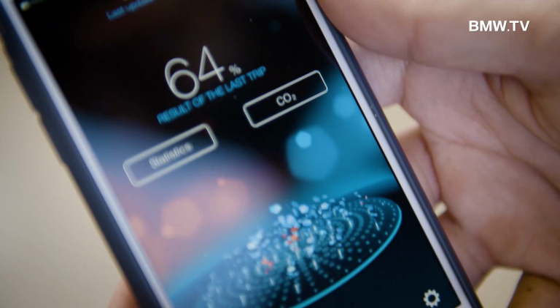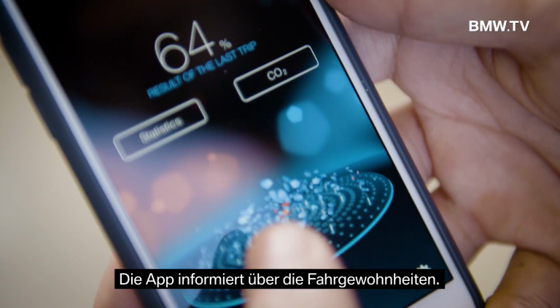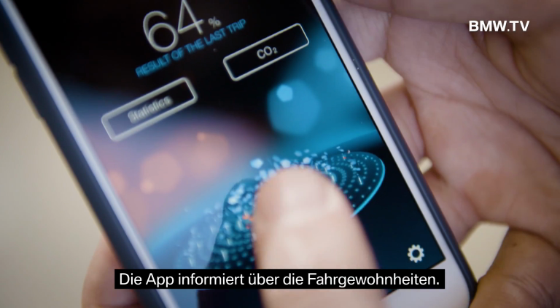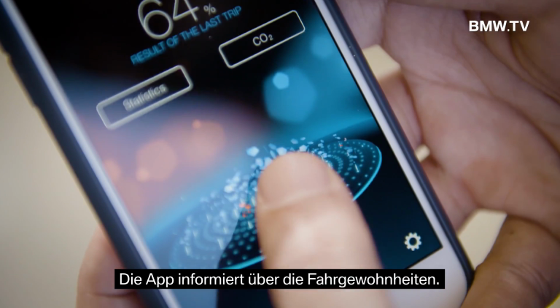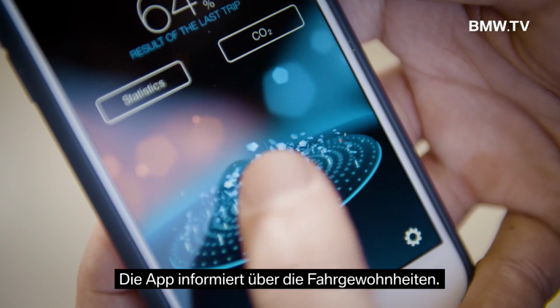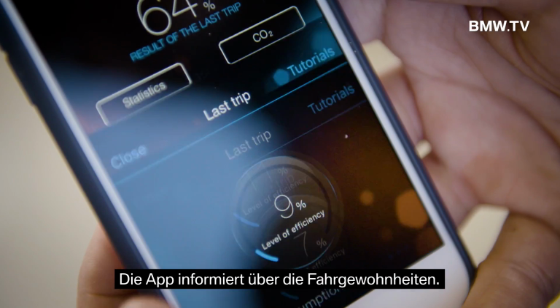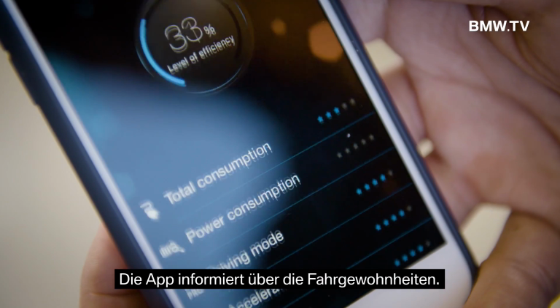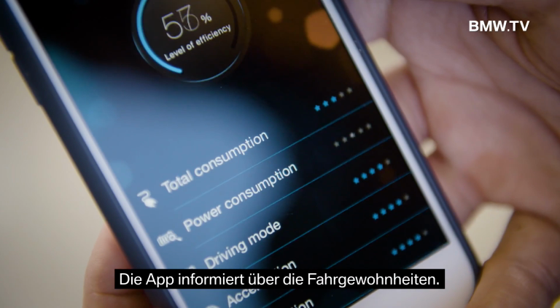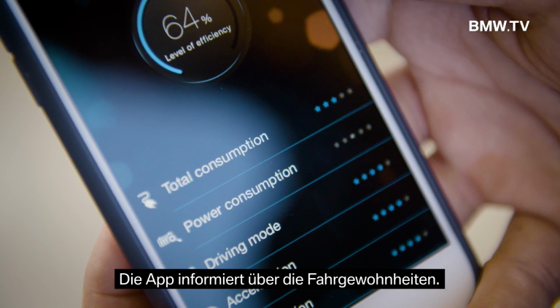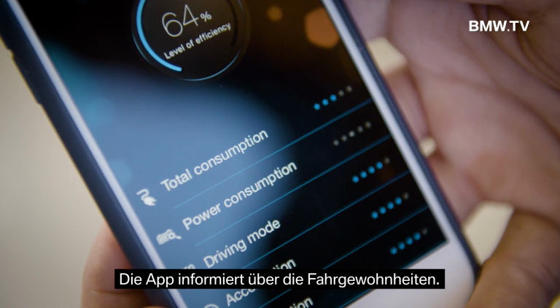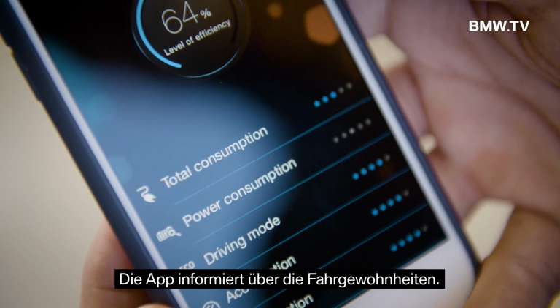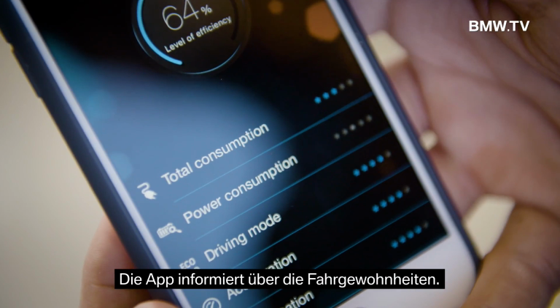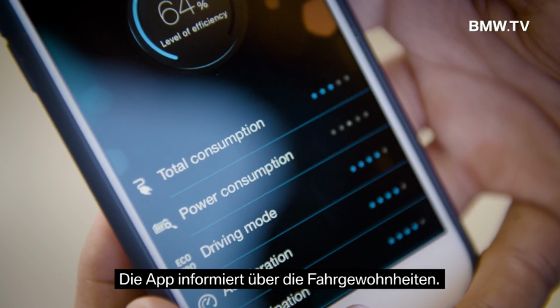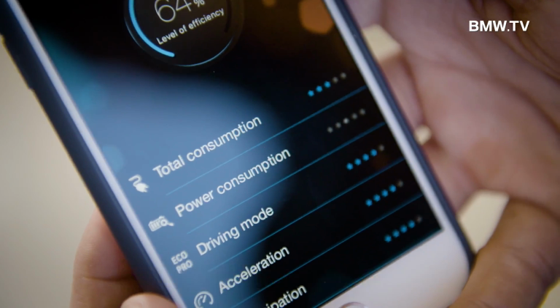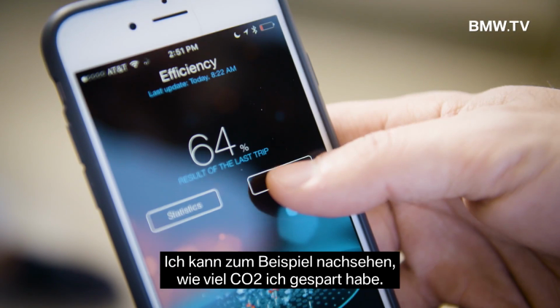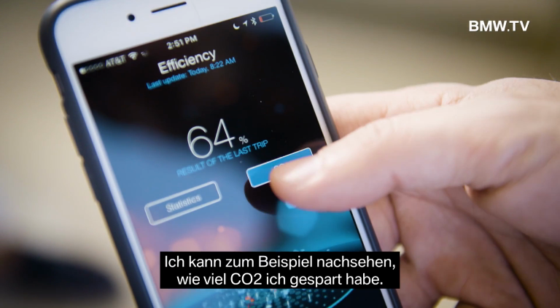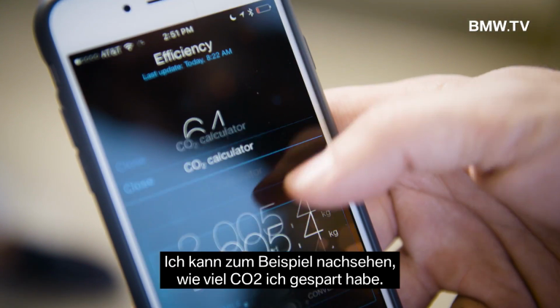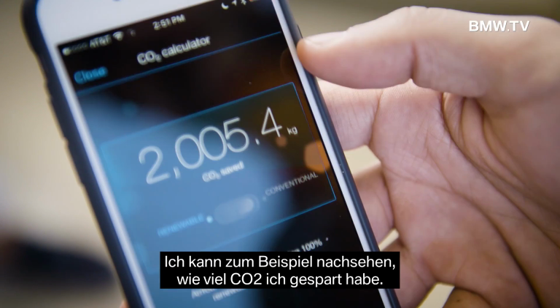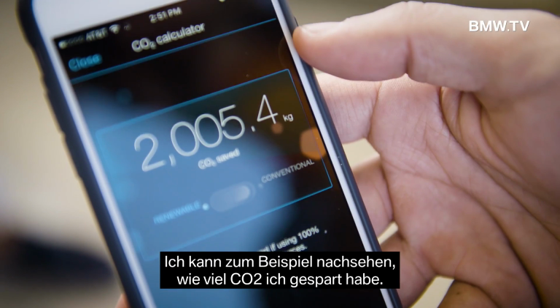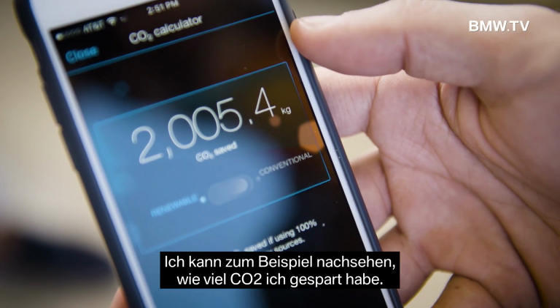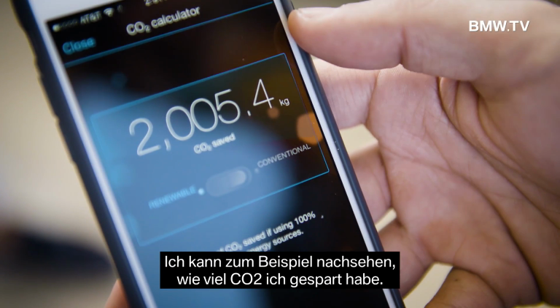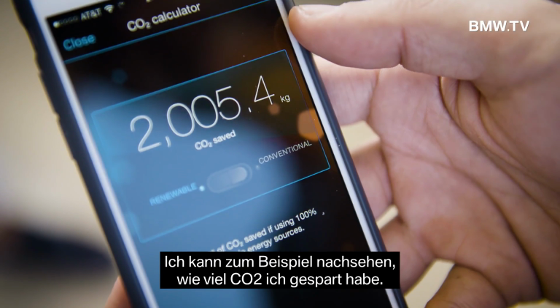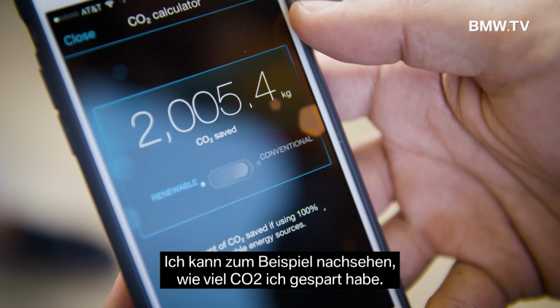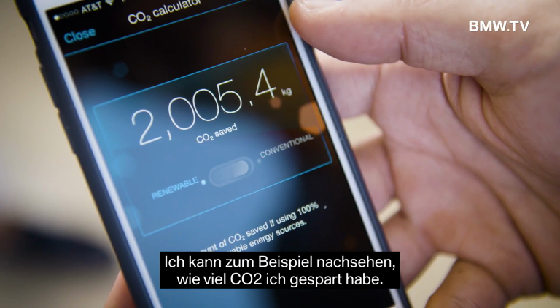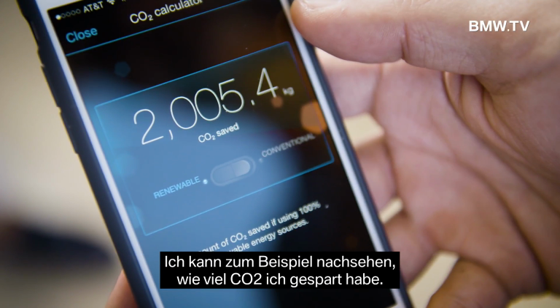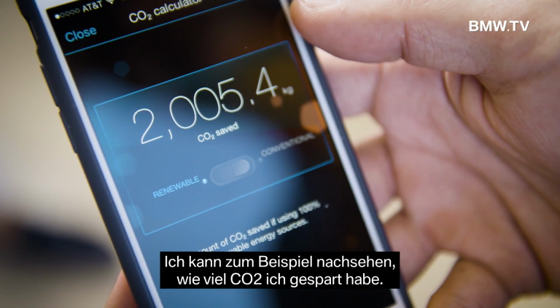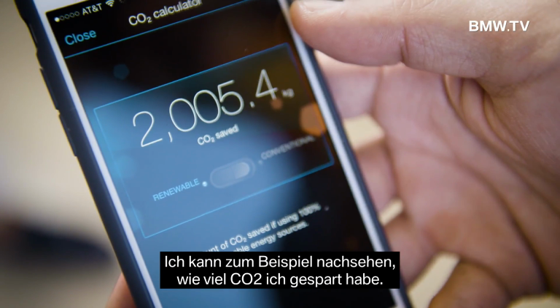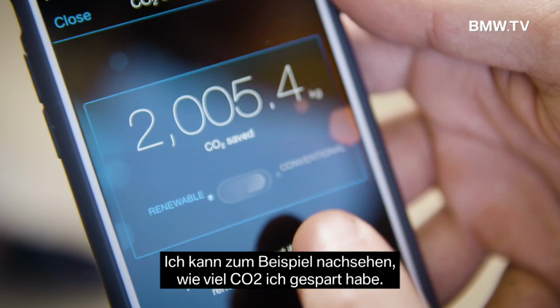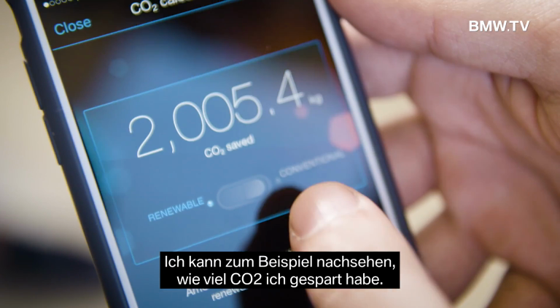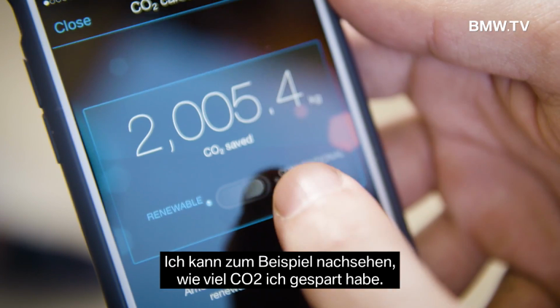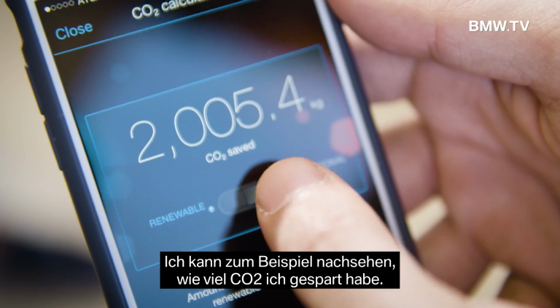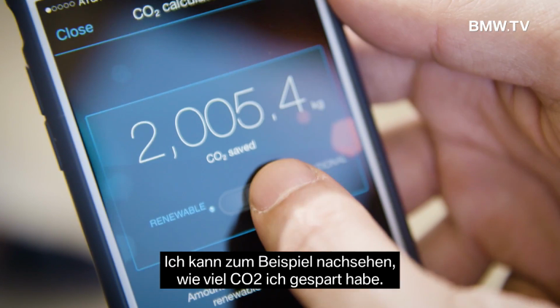It tells you about your driving habits. I can check the app and see how much CO2 I saved.